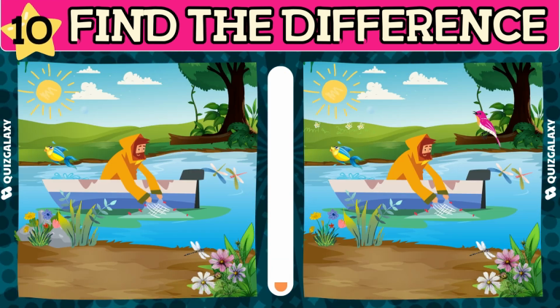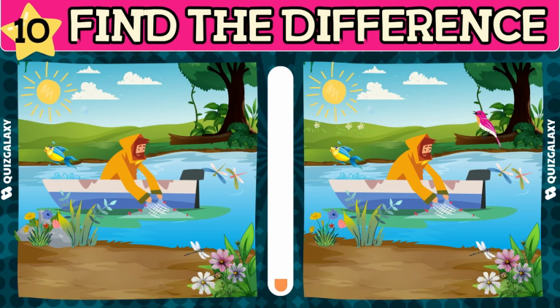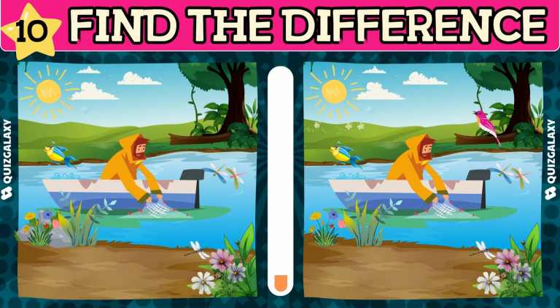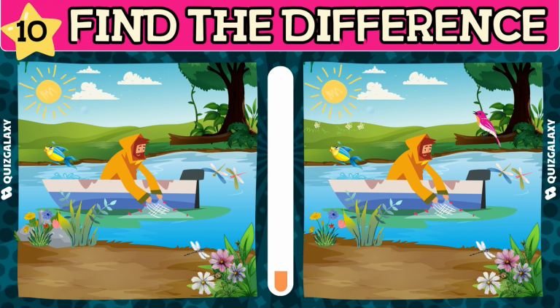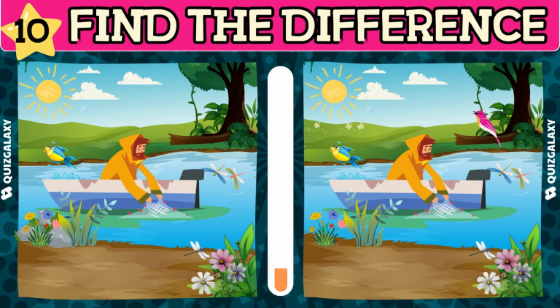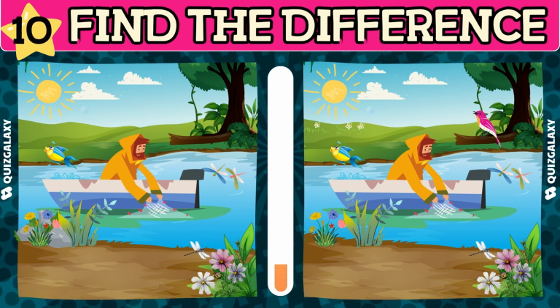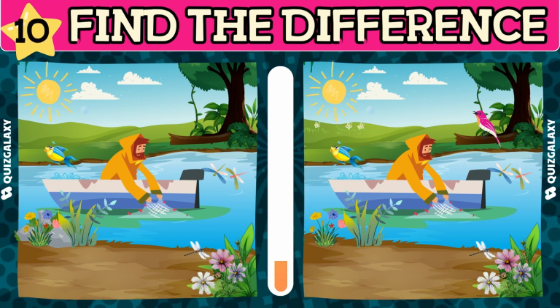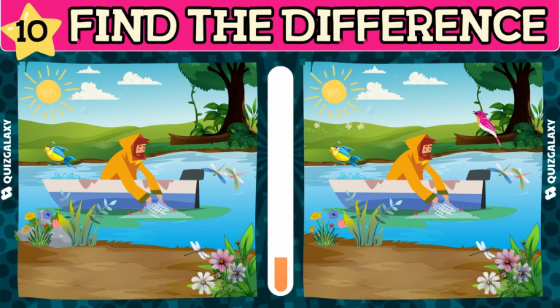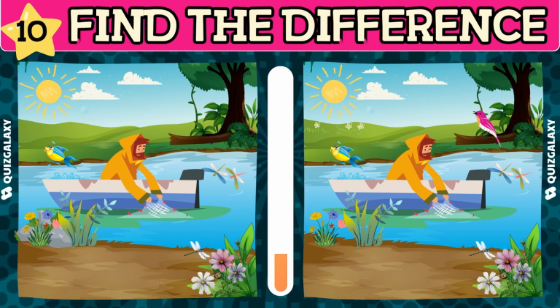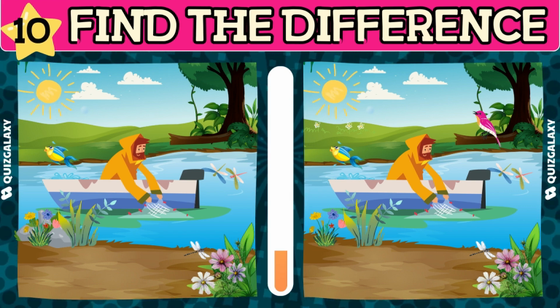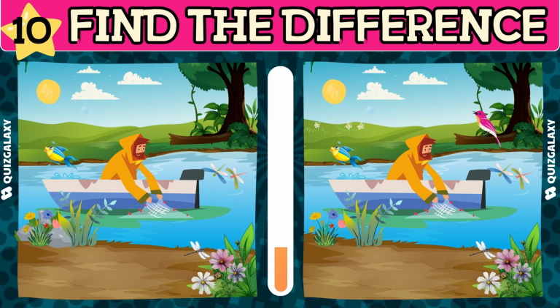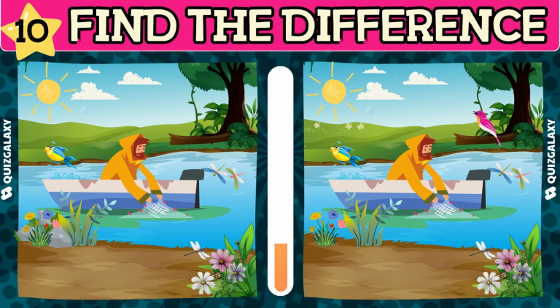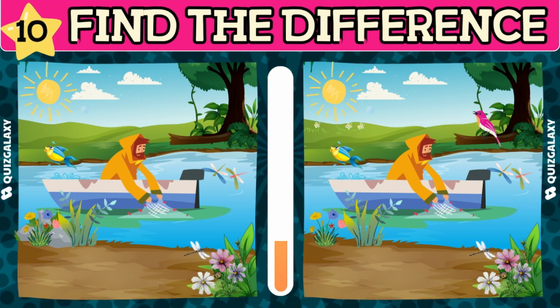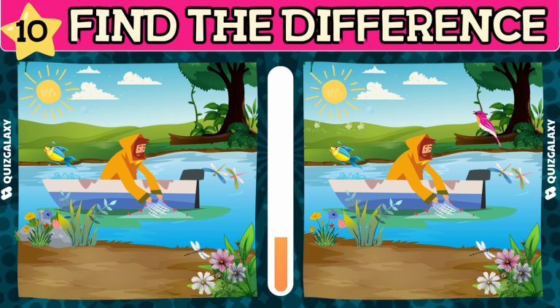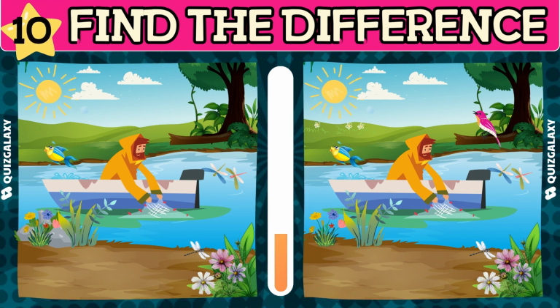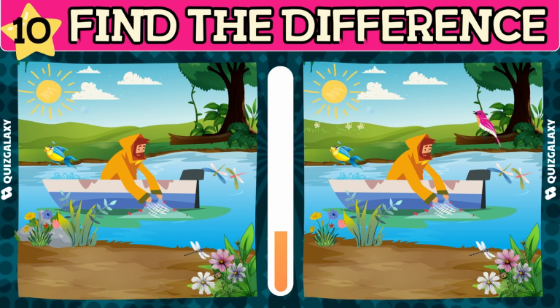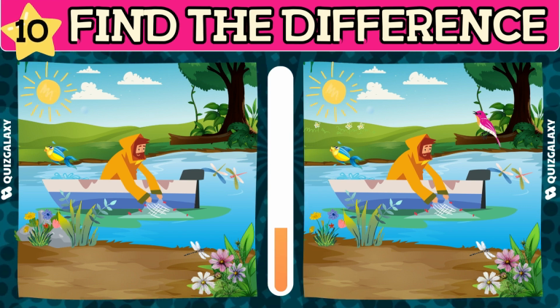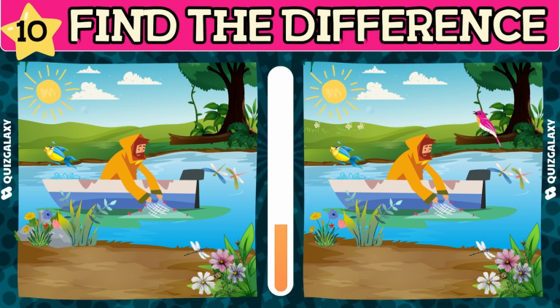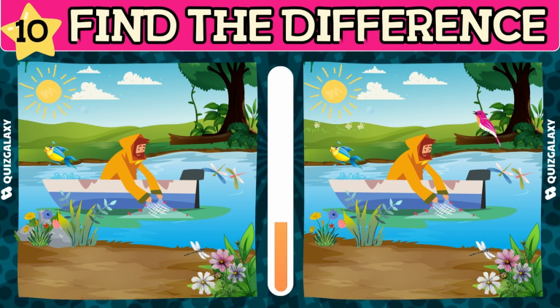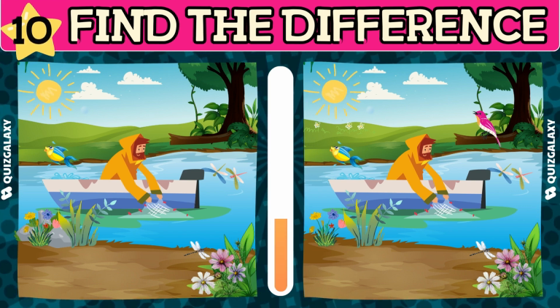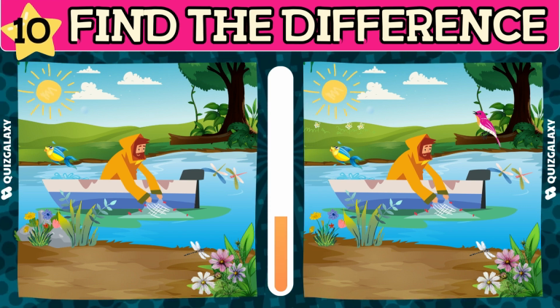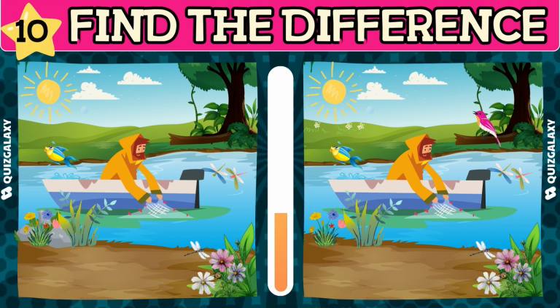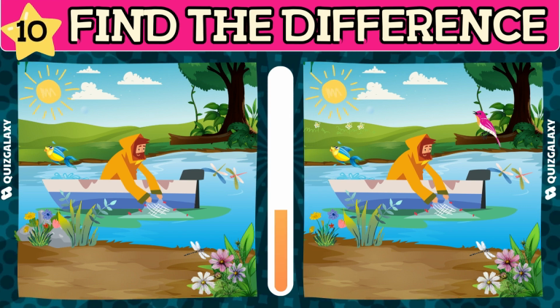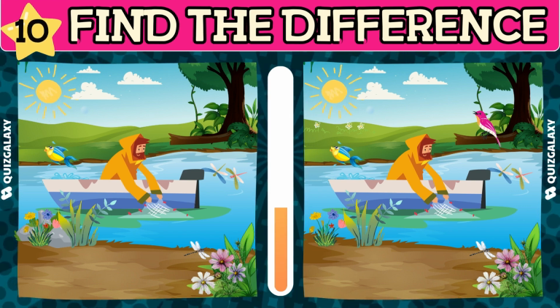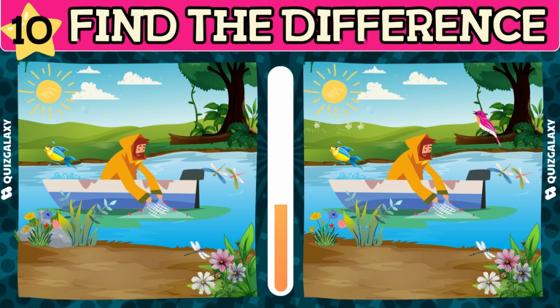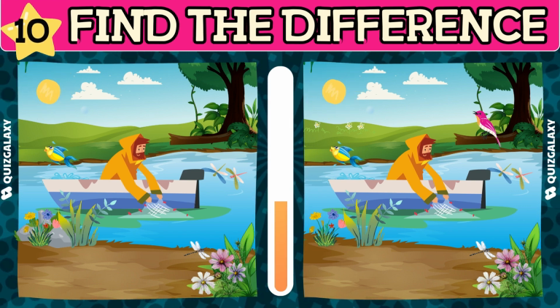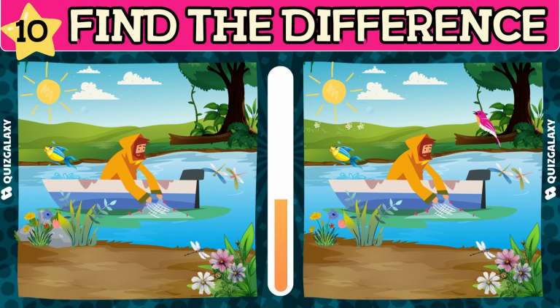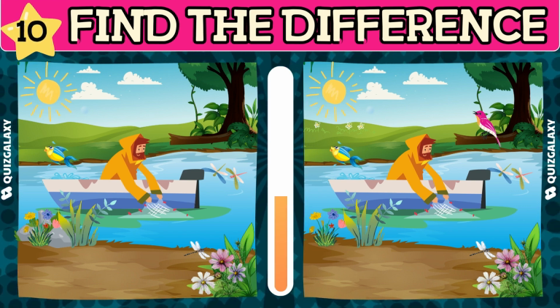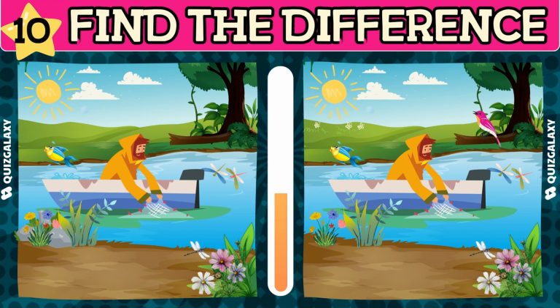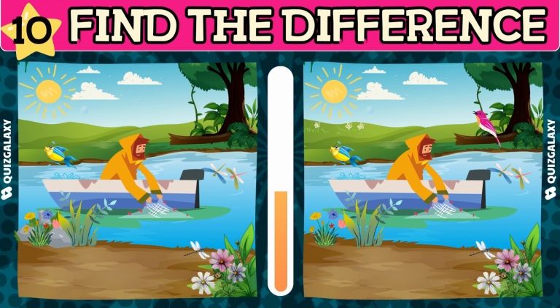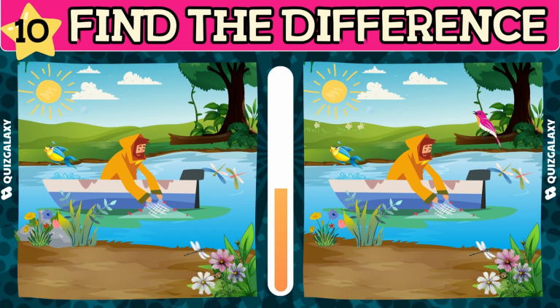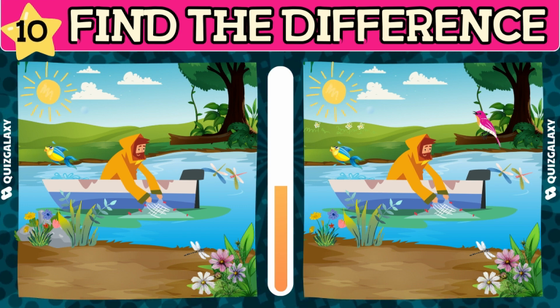What are the differences in this picture? Please patiently find them and let us know.